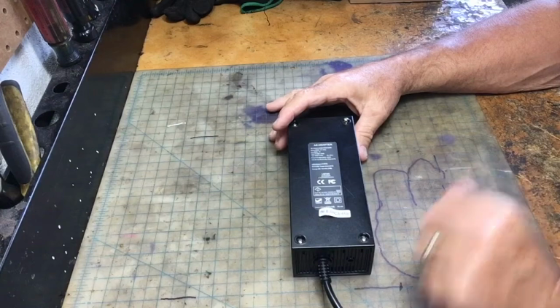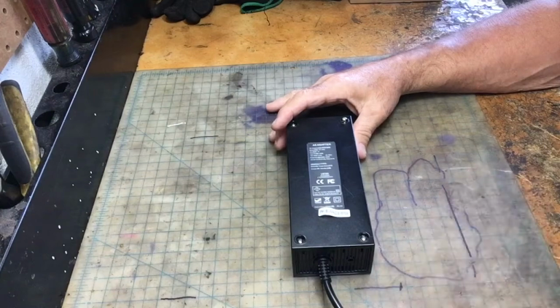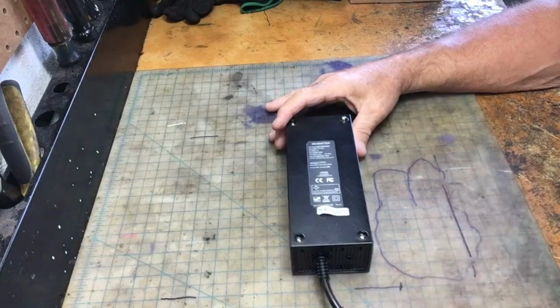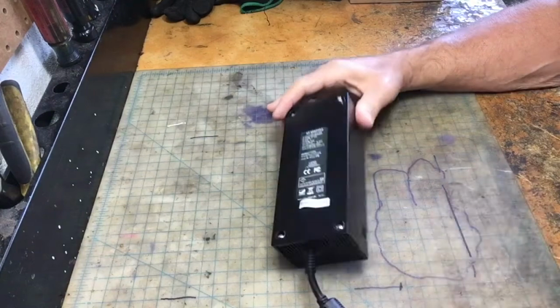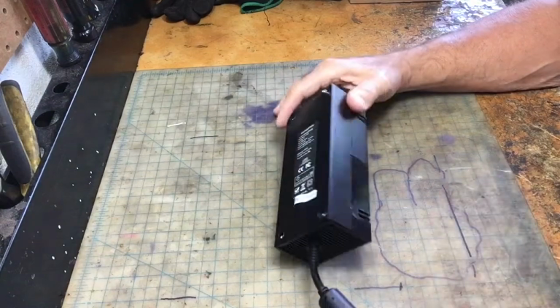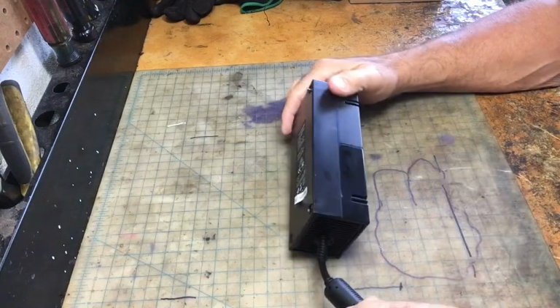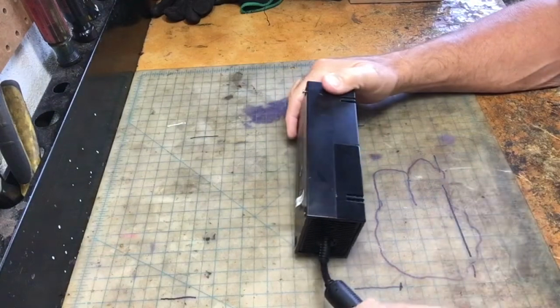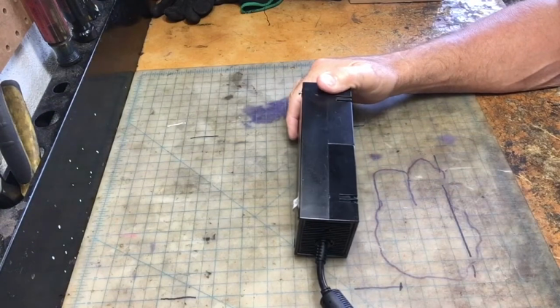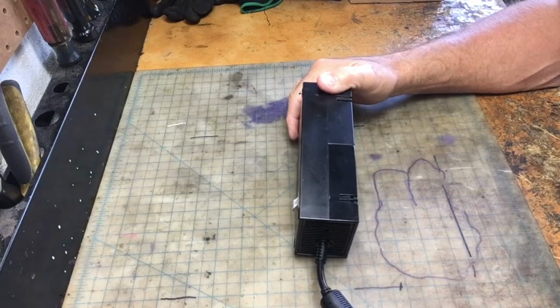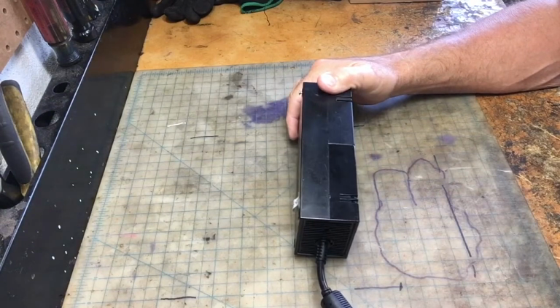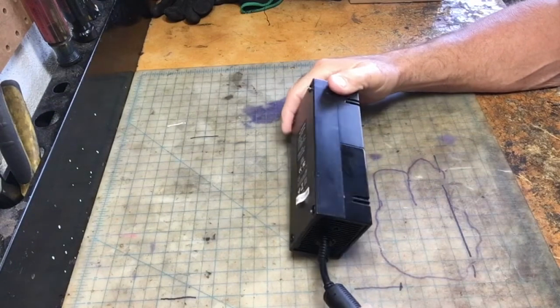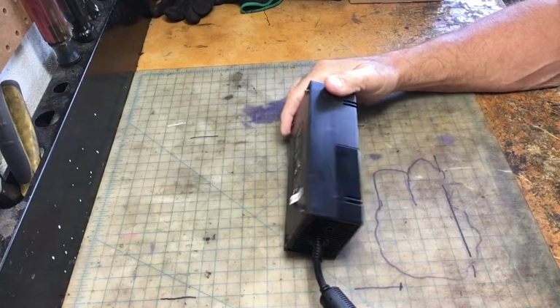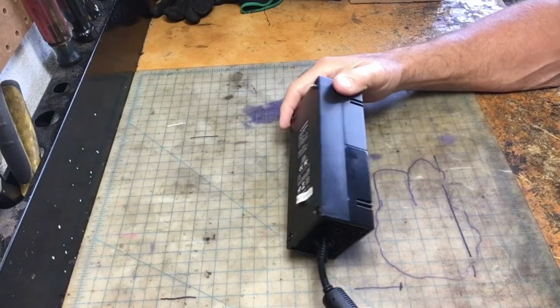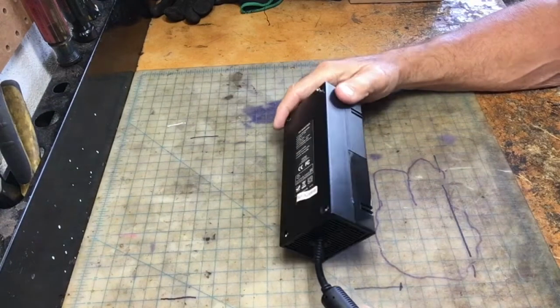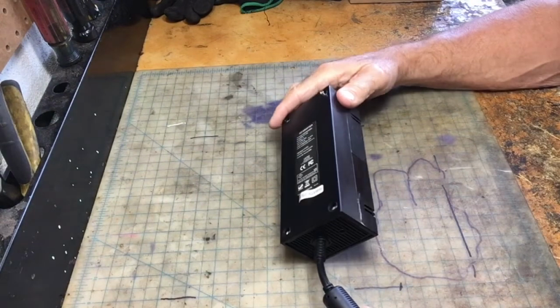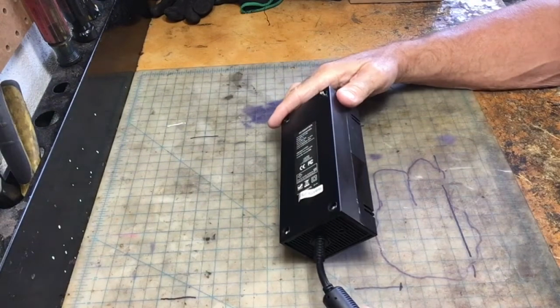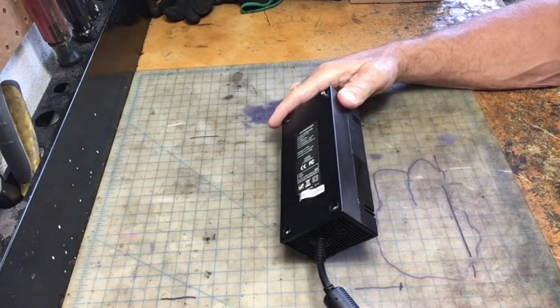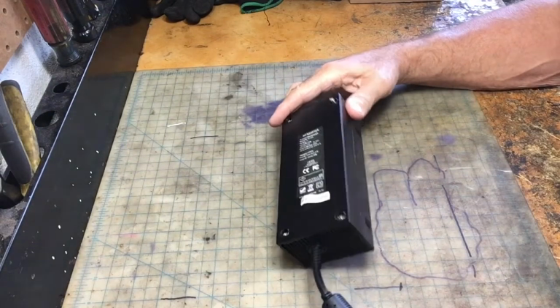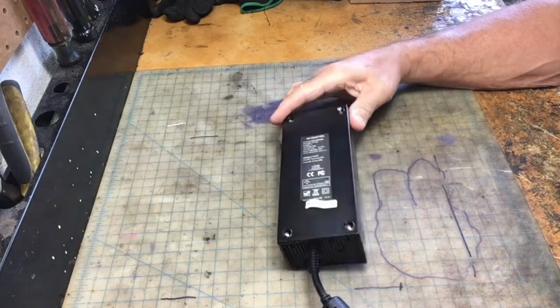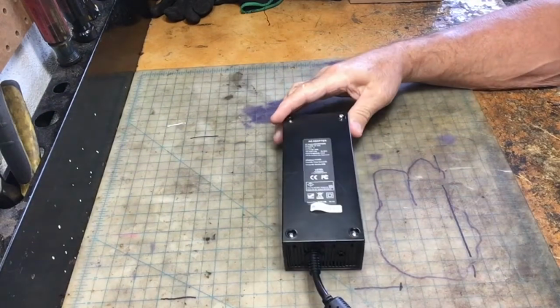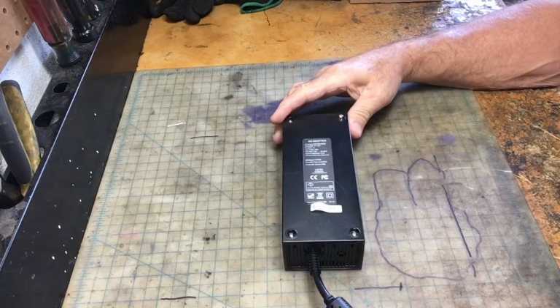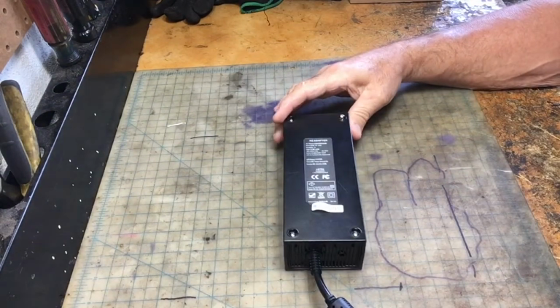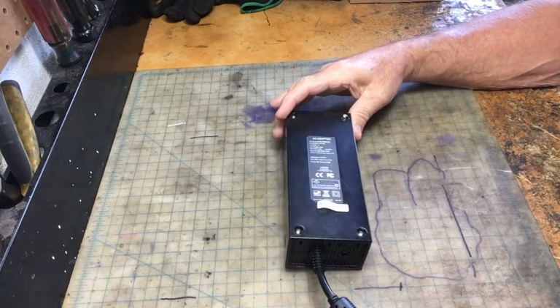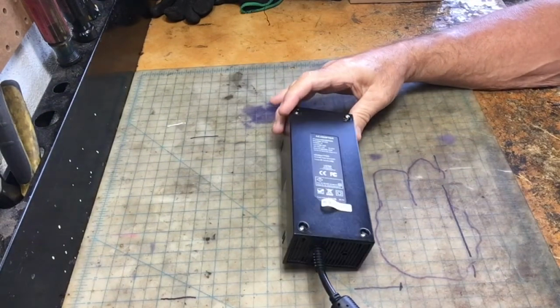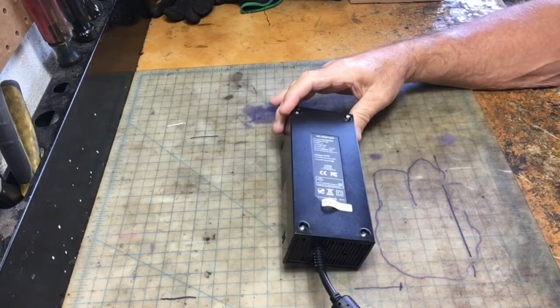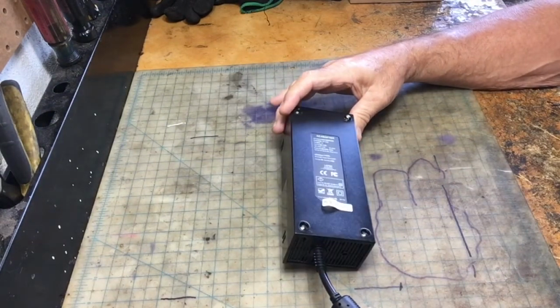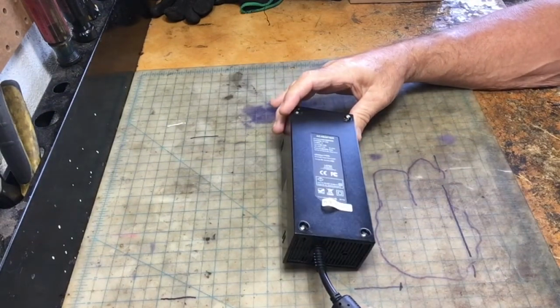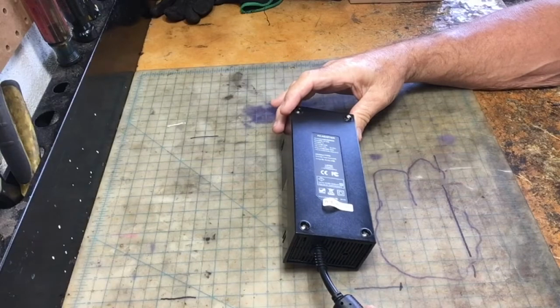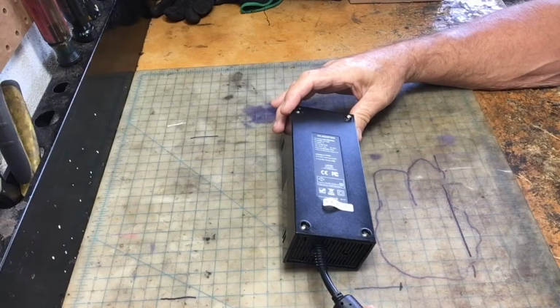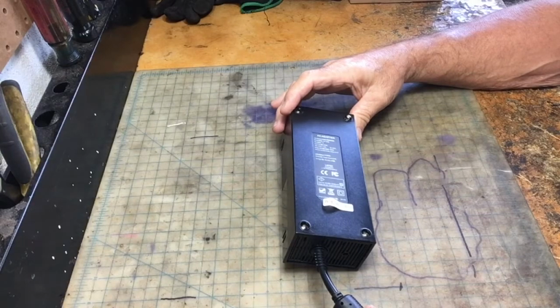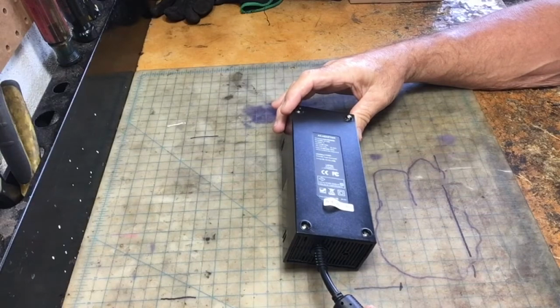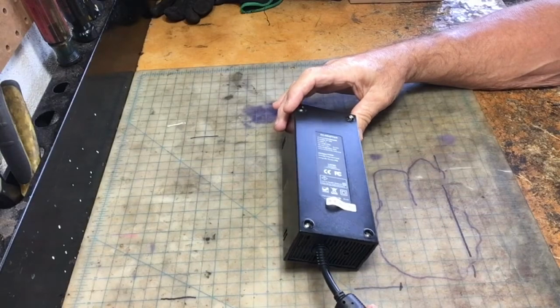Hey guys, this is Fix-It-John. What we're working on today is an Xbox One power supply.